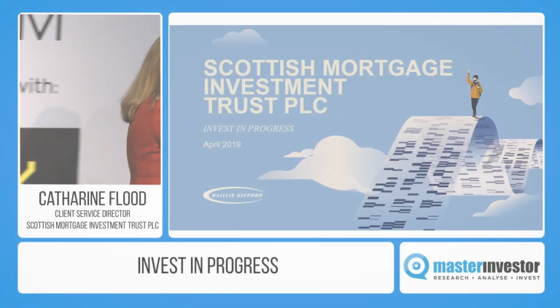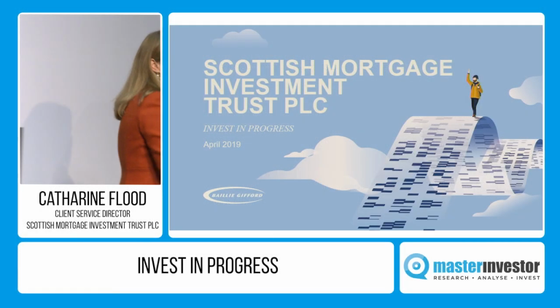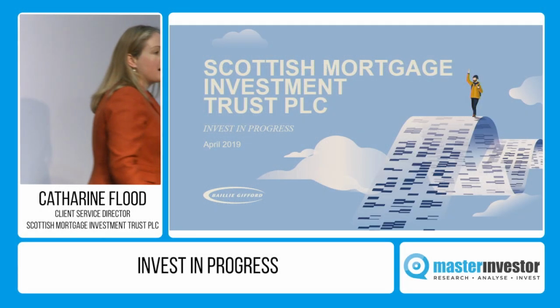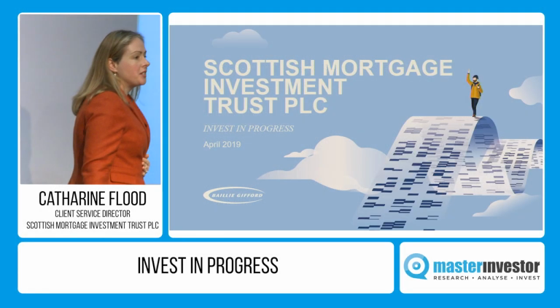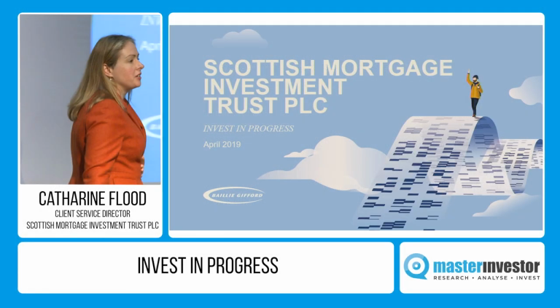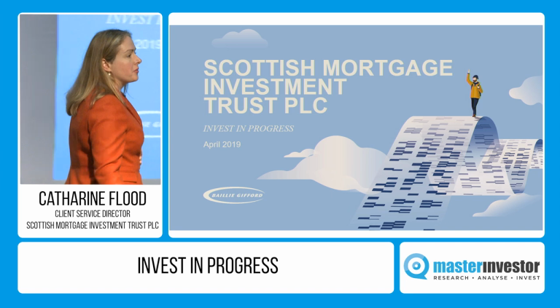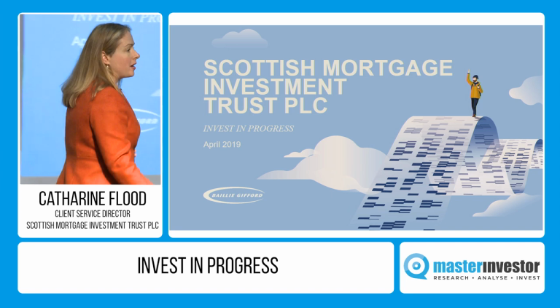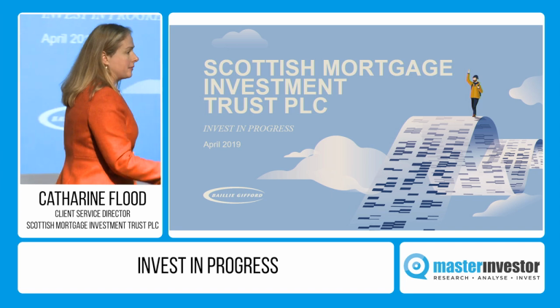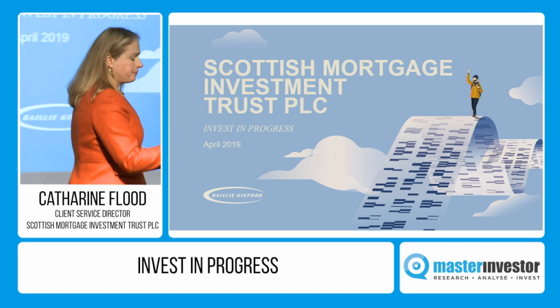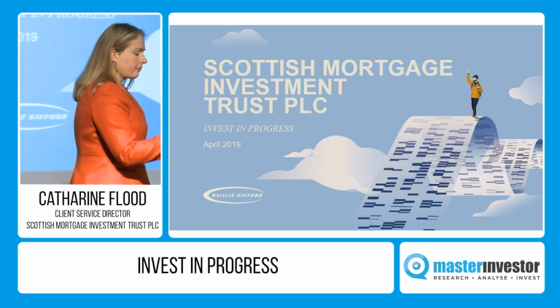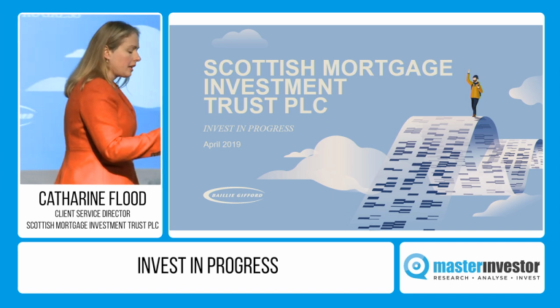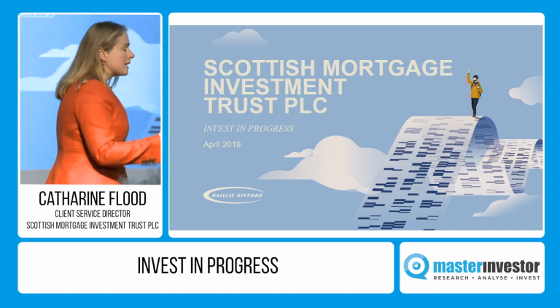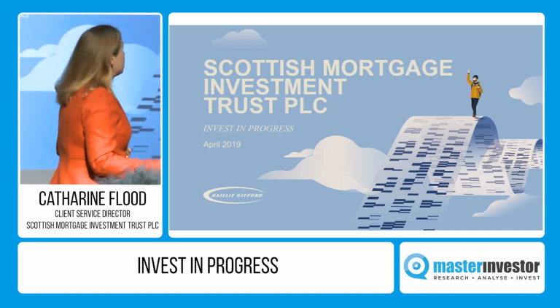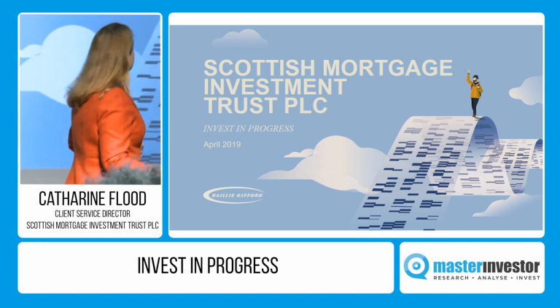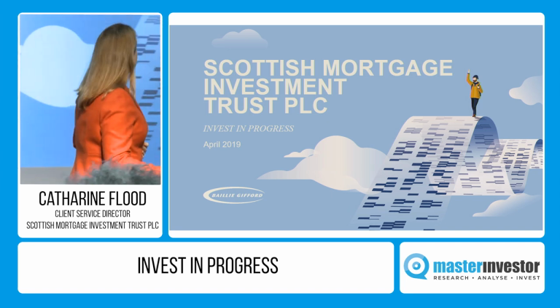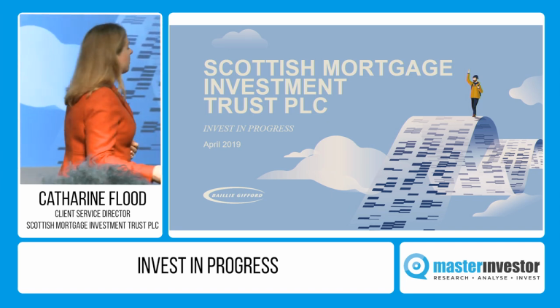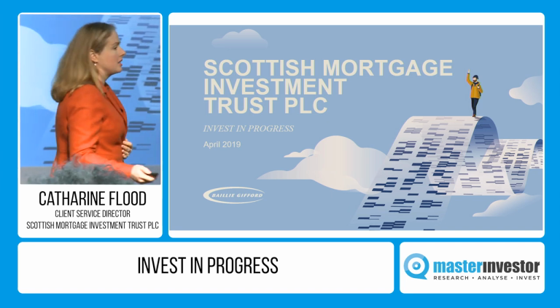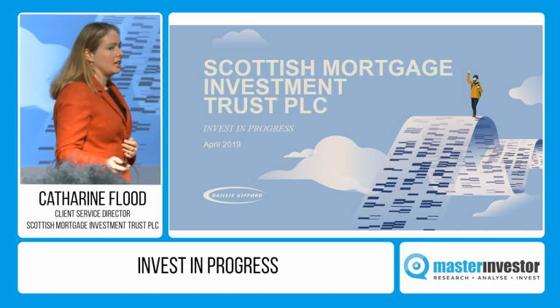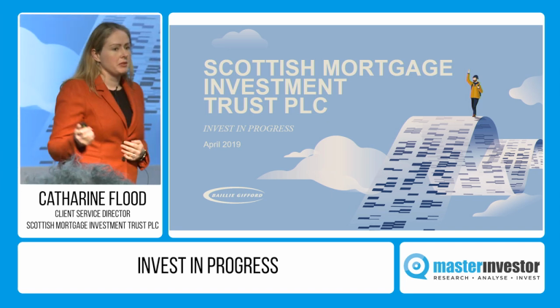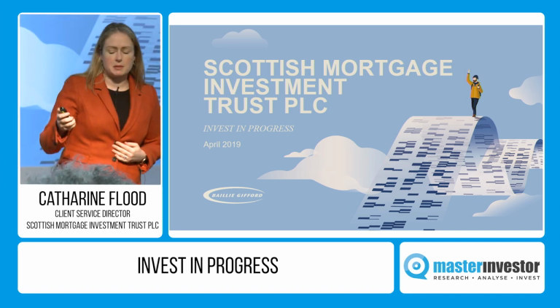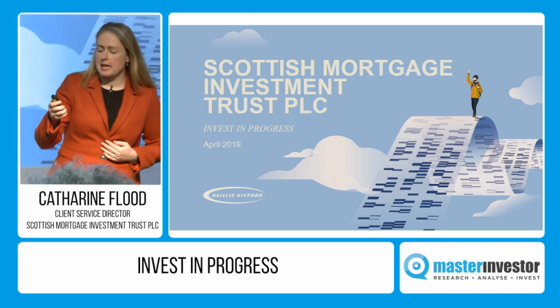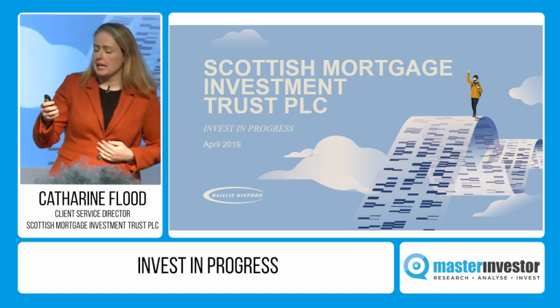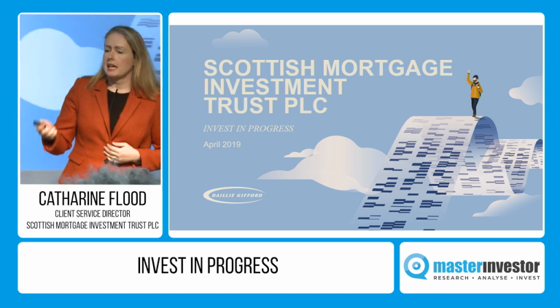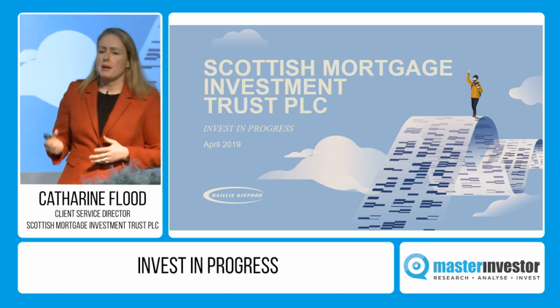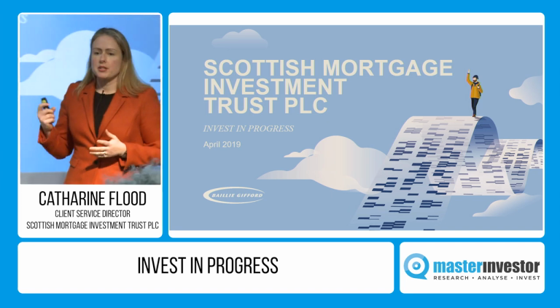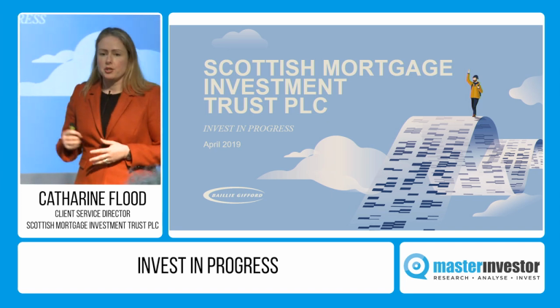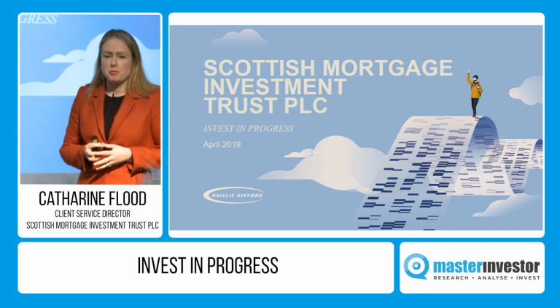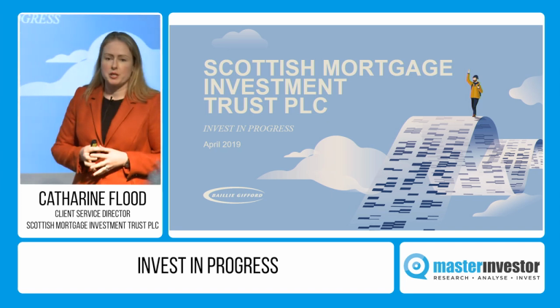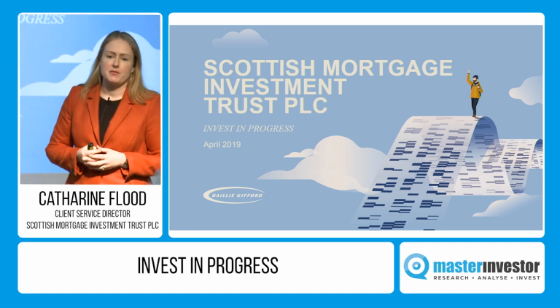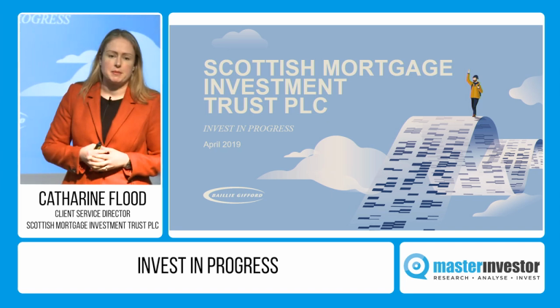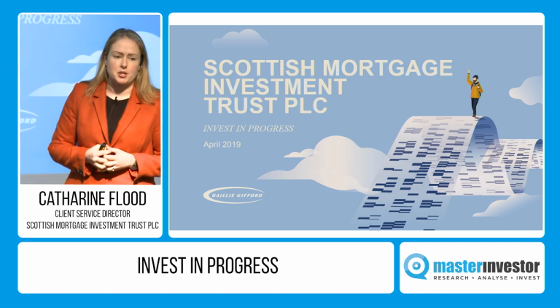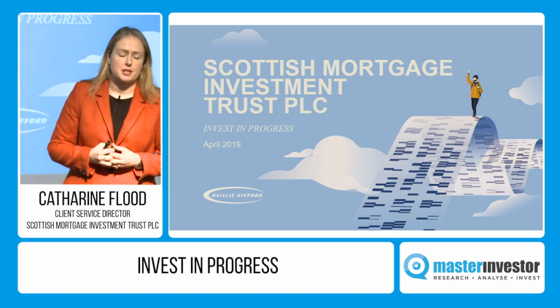Good afternoon and welcome. Thank you very much for coming to hear me speak about Scottish Mortgage Investment Trust.